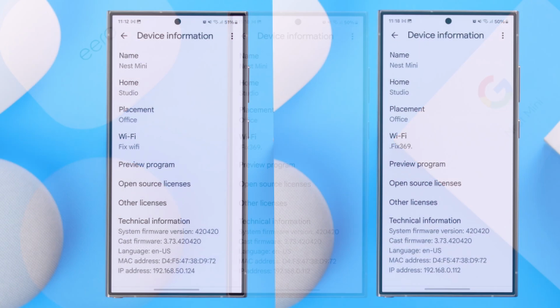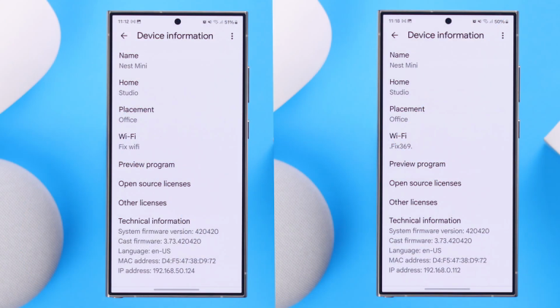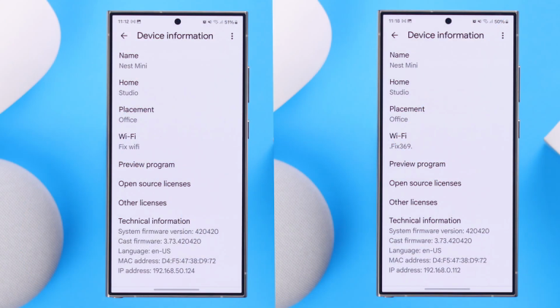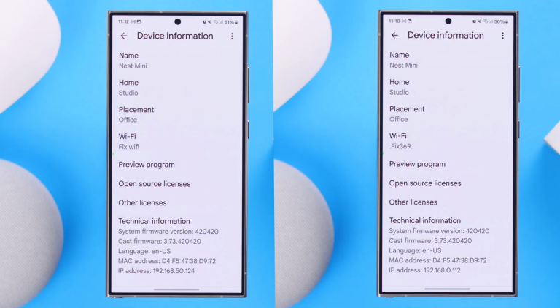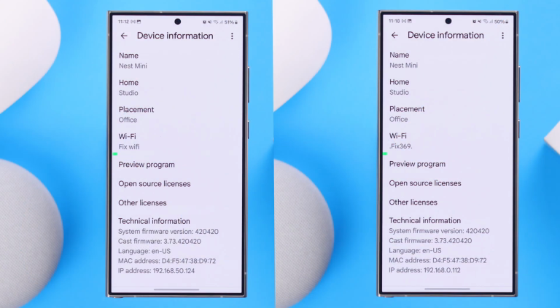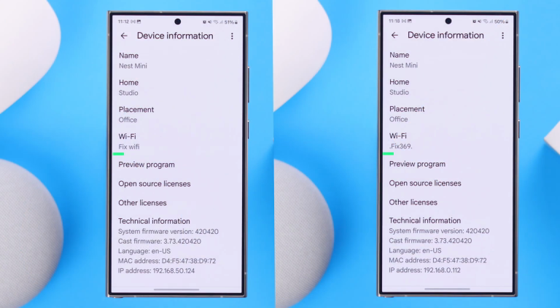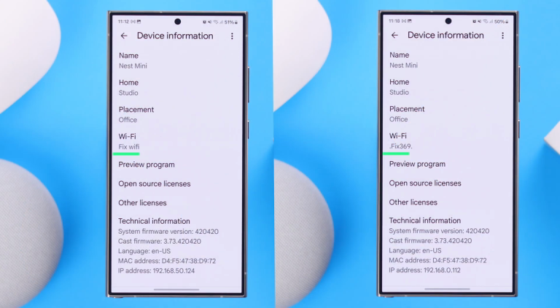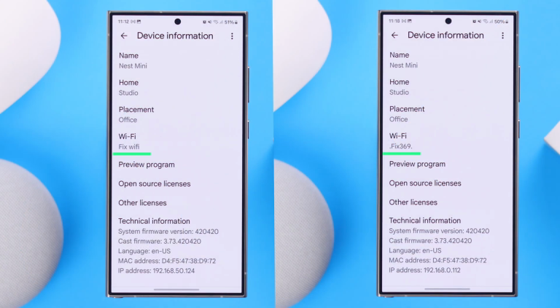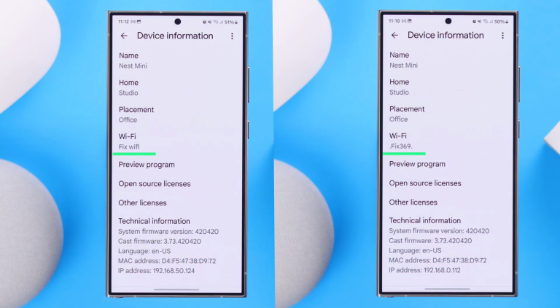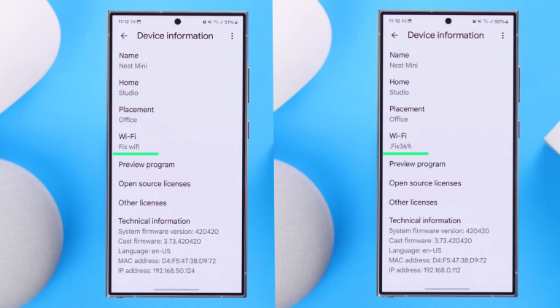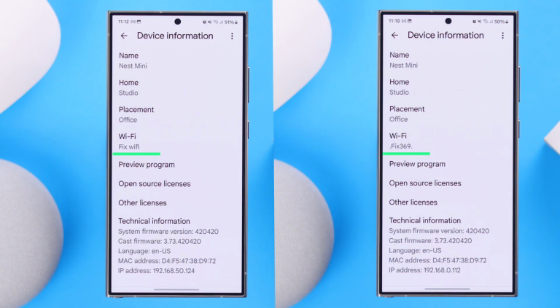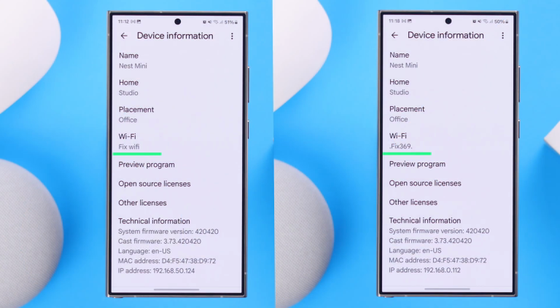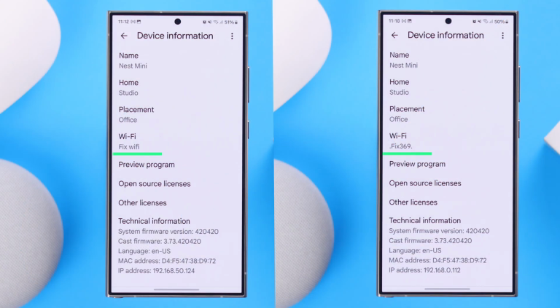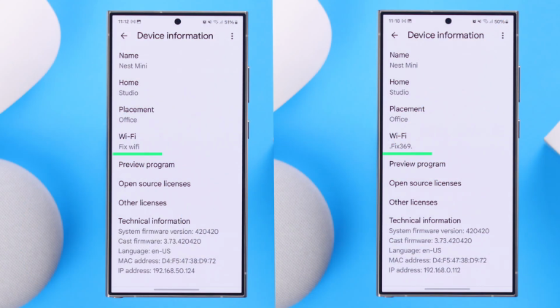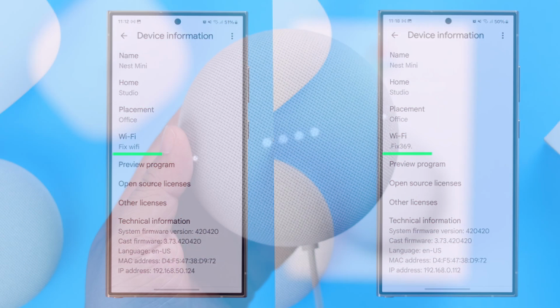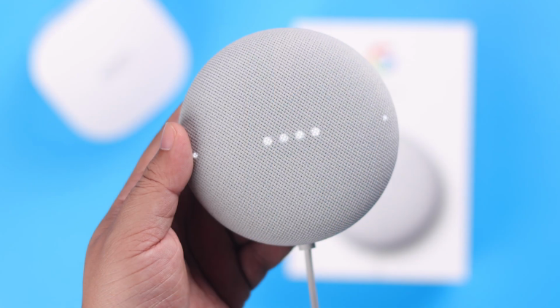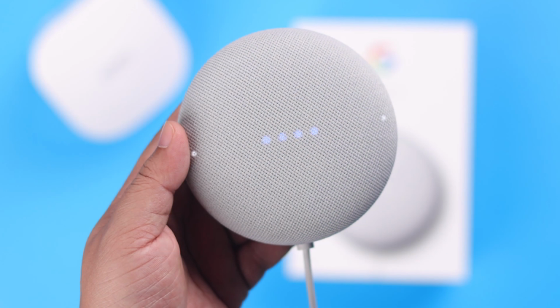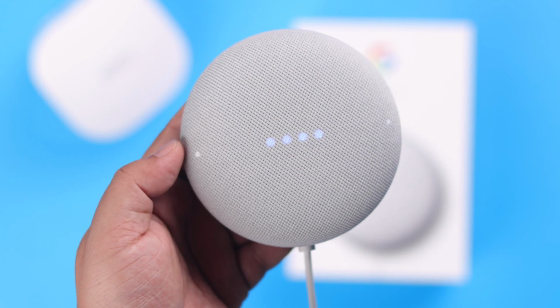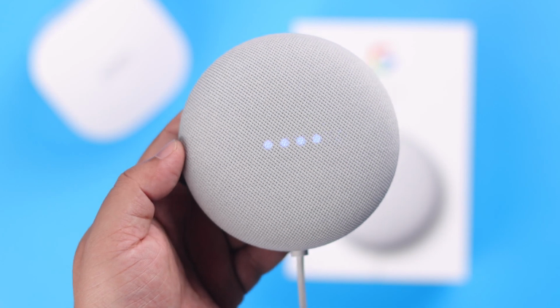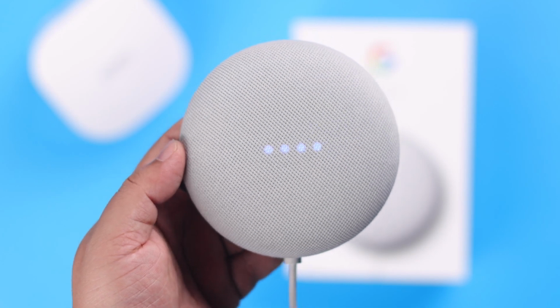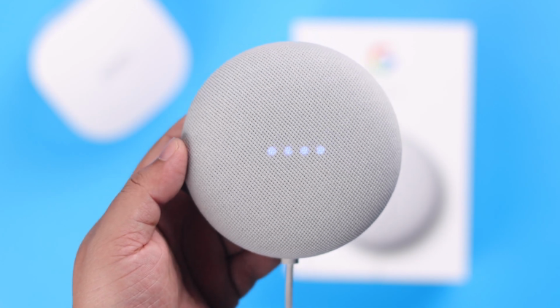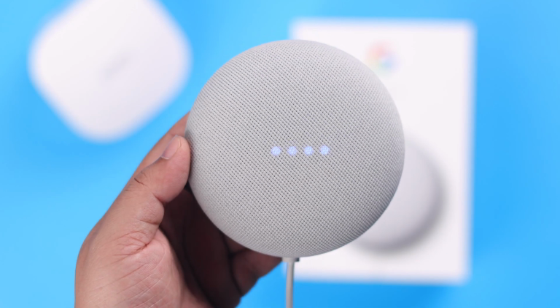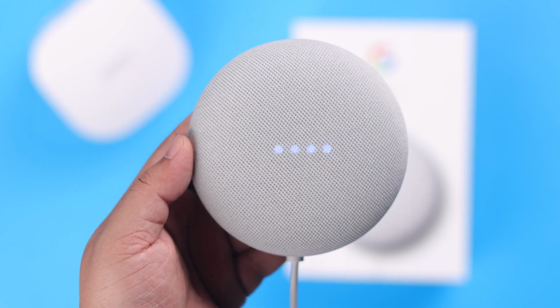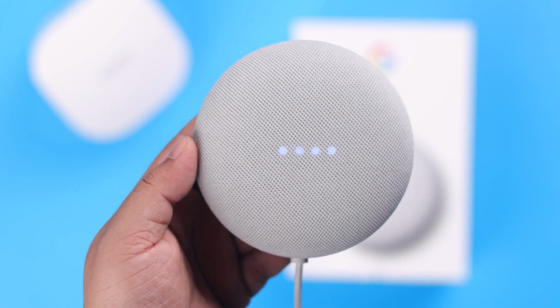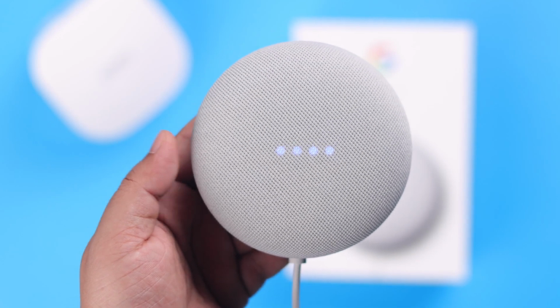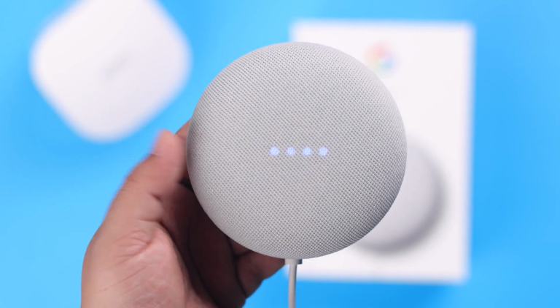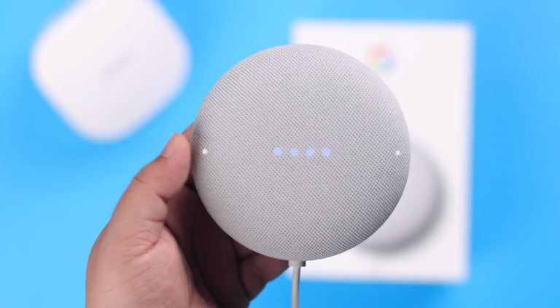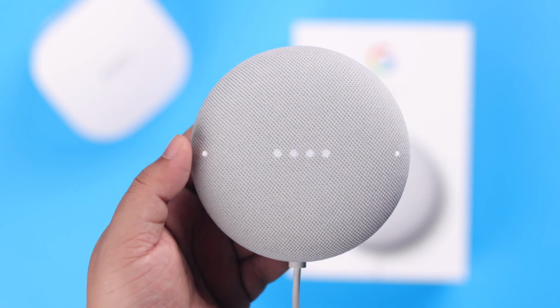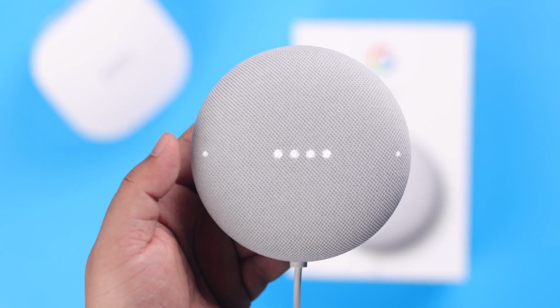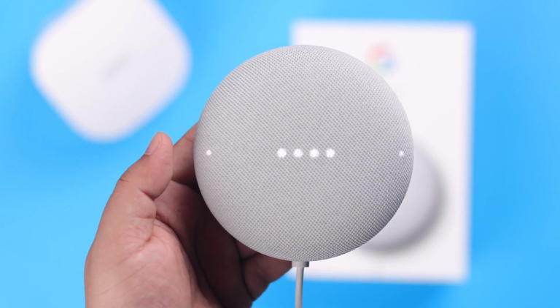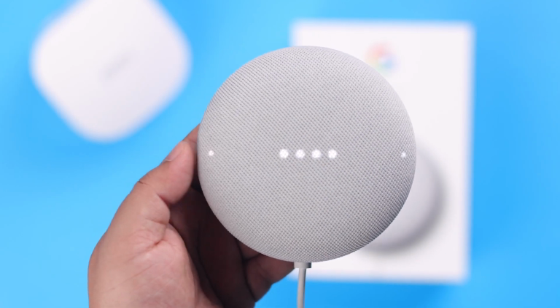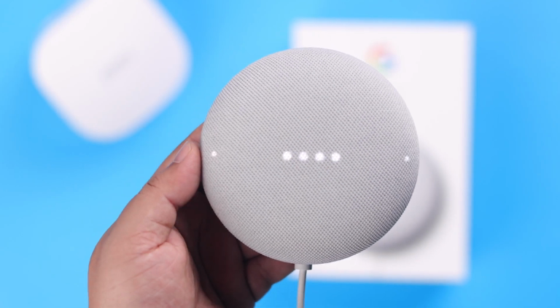And that's how easily you can change or switch any Wi-Fi network on your Google Nest Mini second generation.